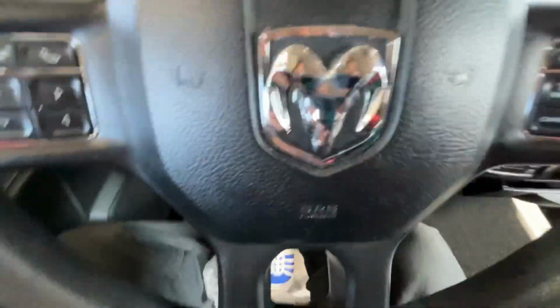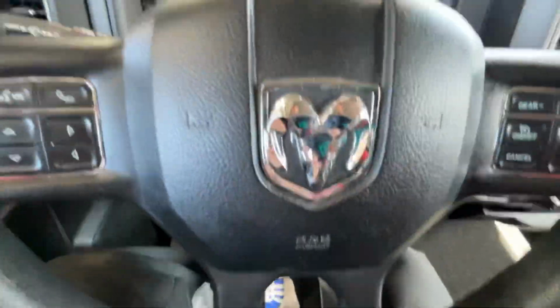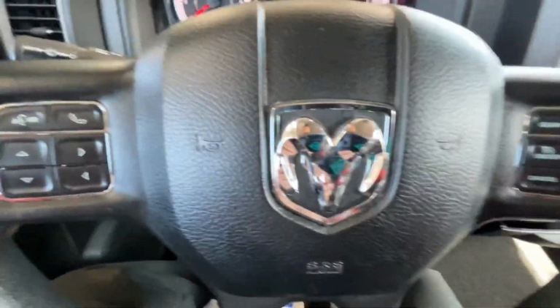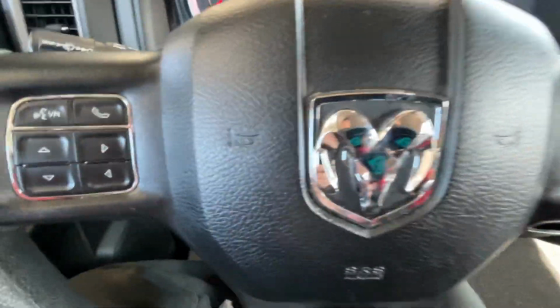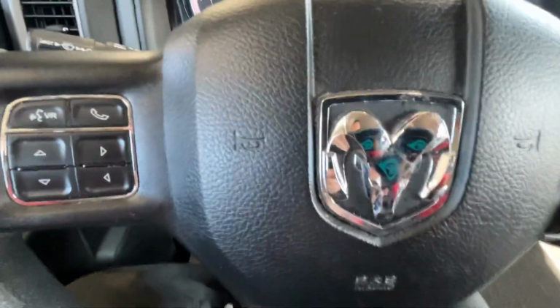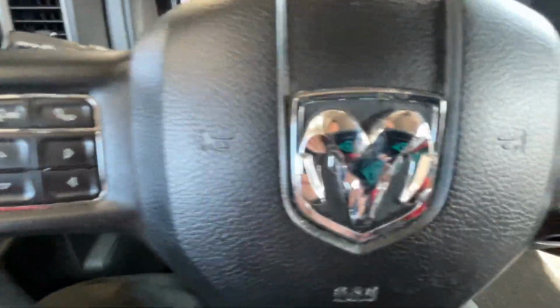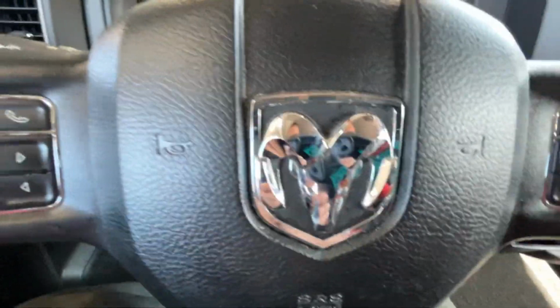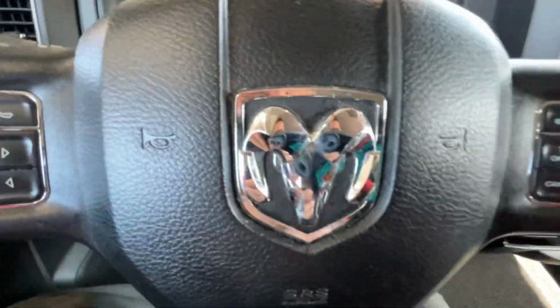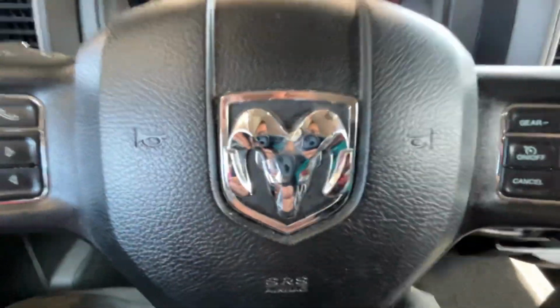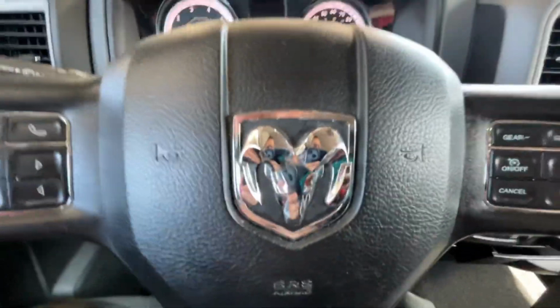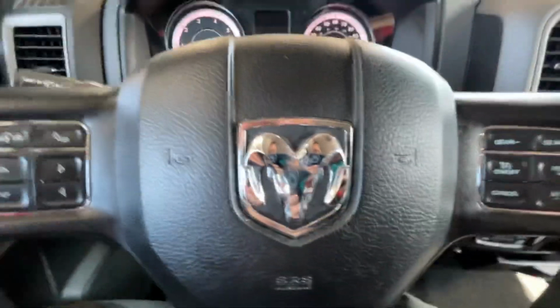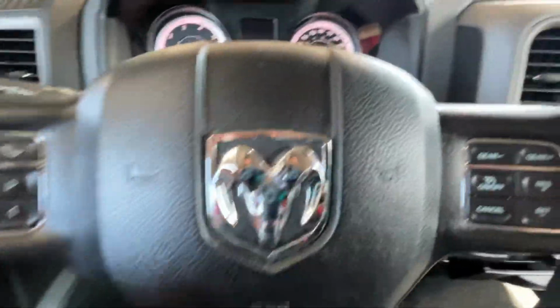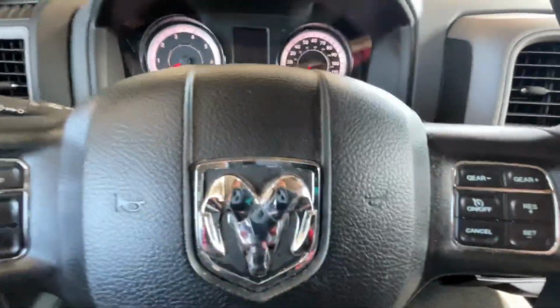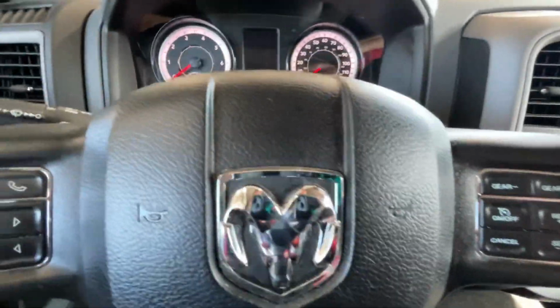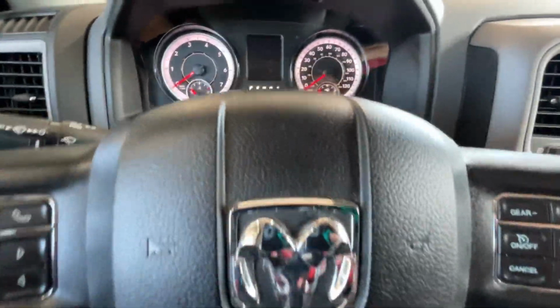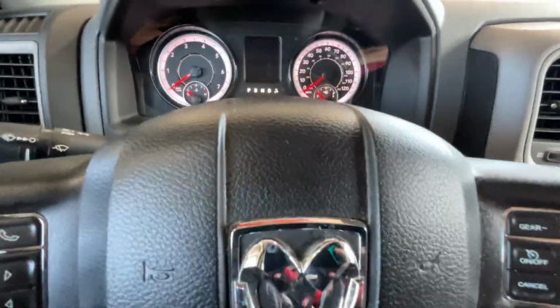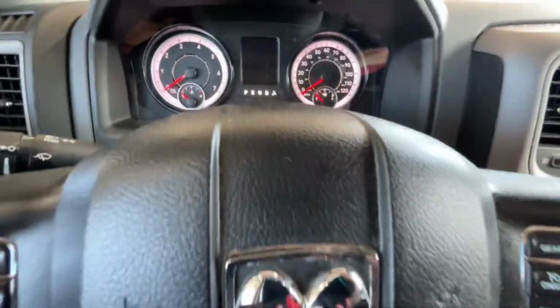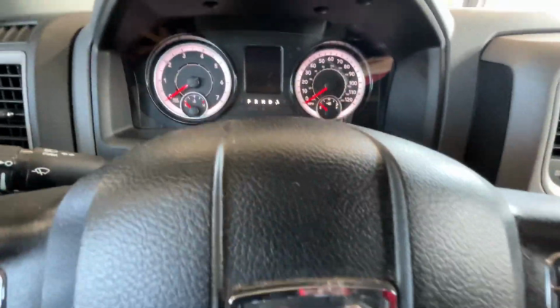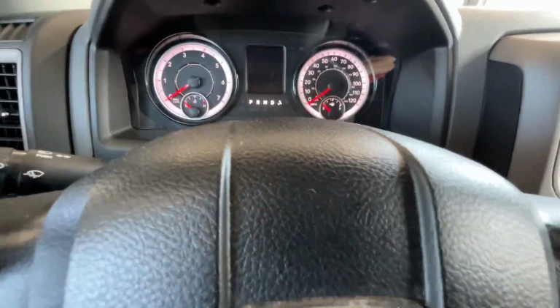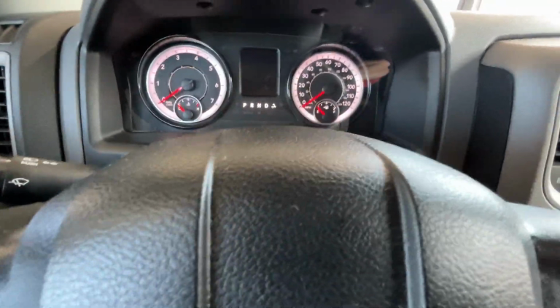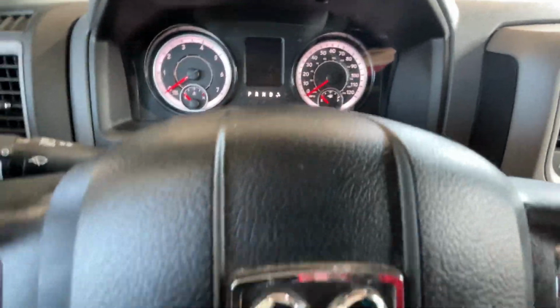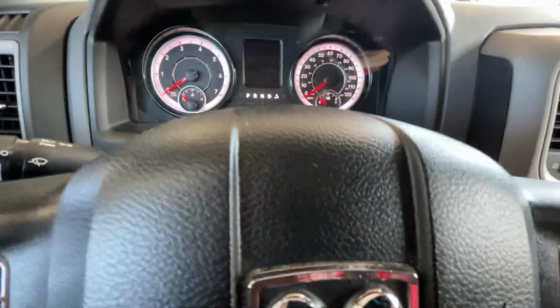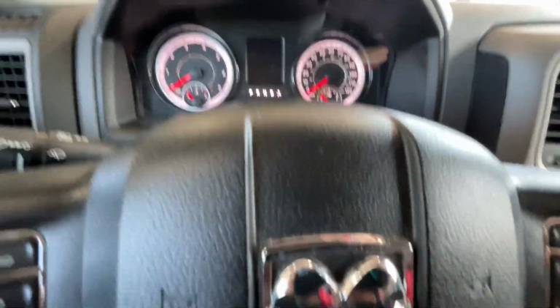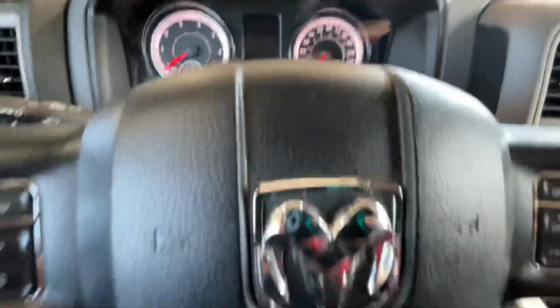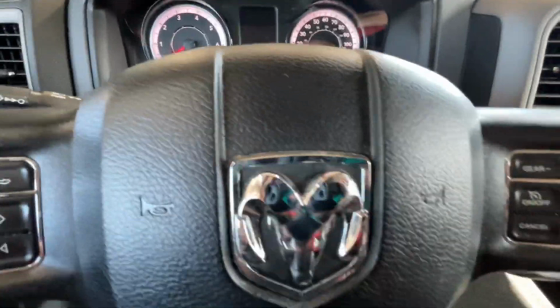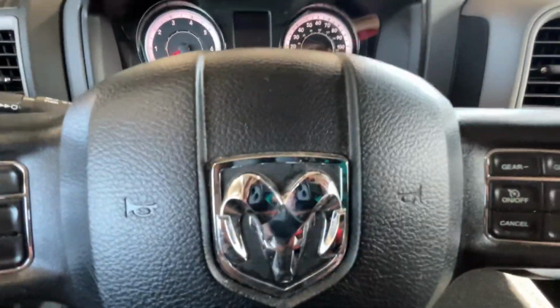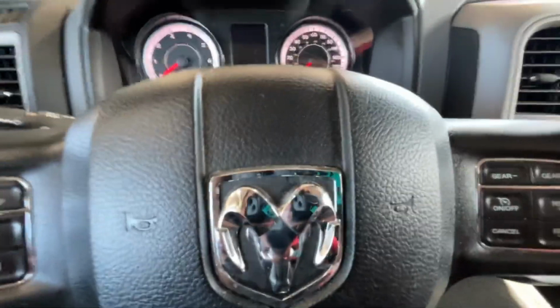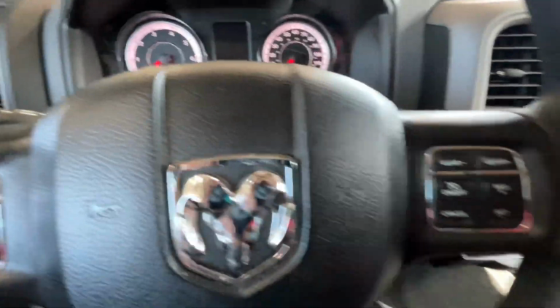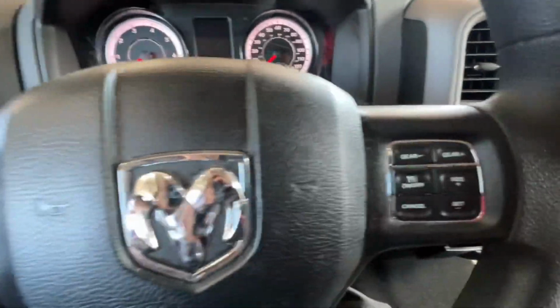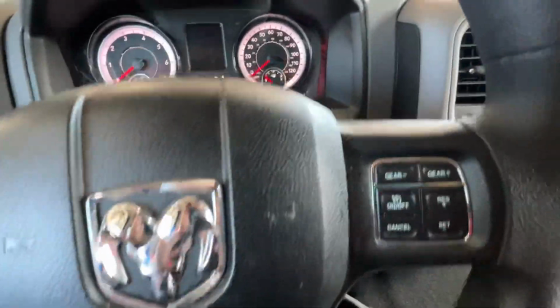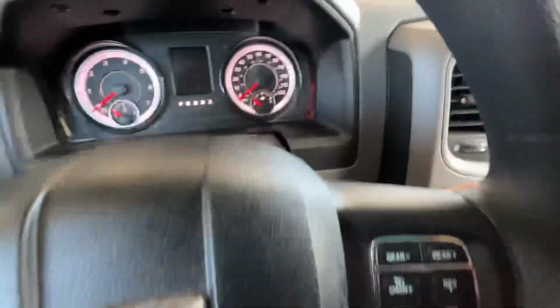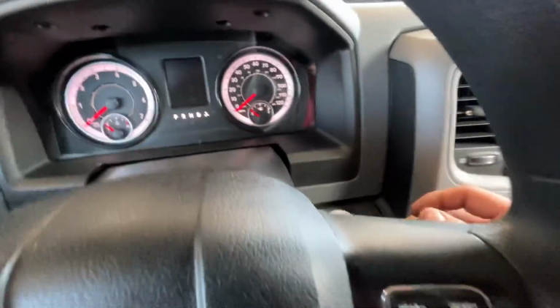All right, what's up guys? We got a 2018 Dodge Ram. We just did an oil change on it, so we're going to reset the oil life here.